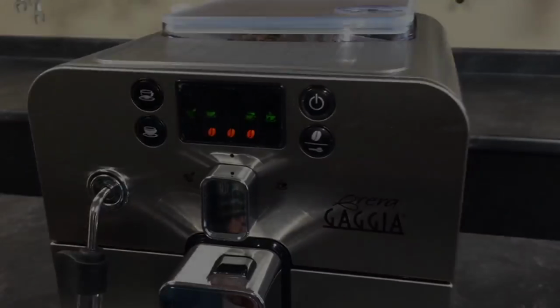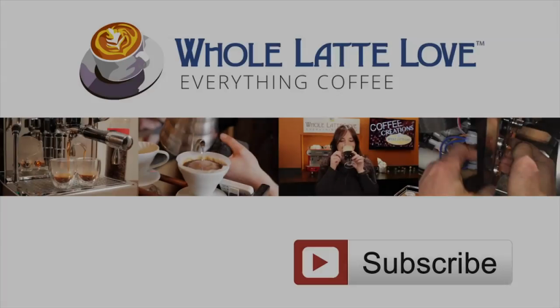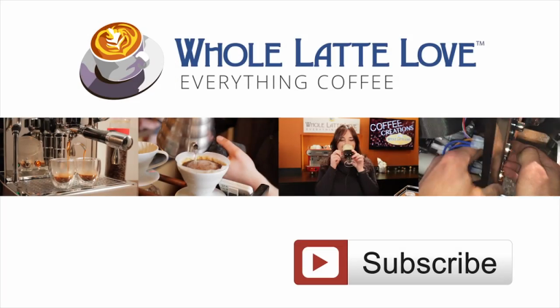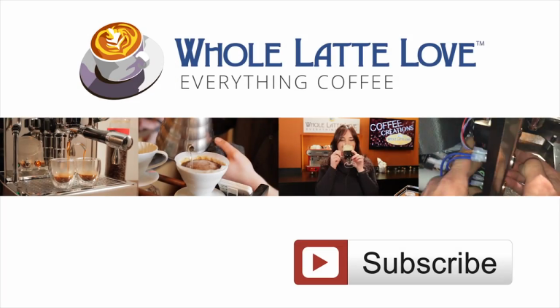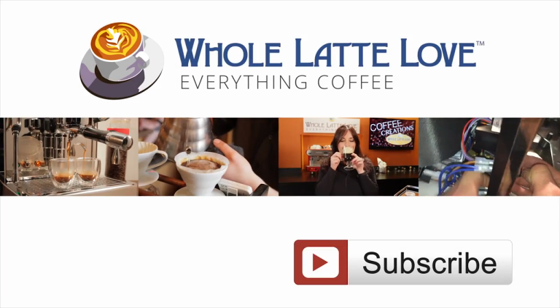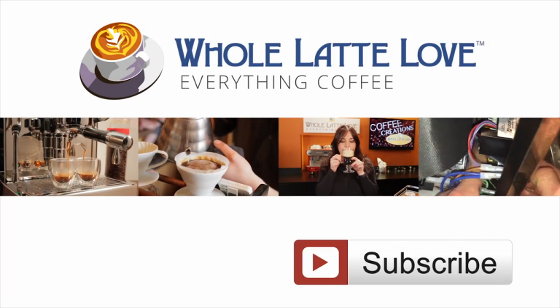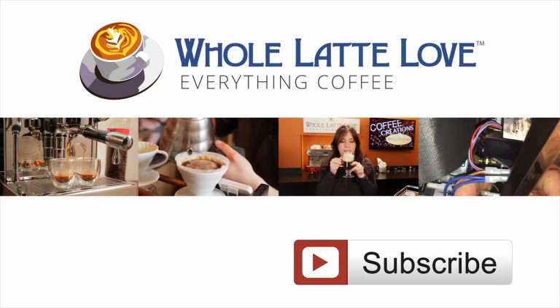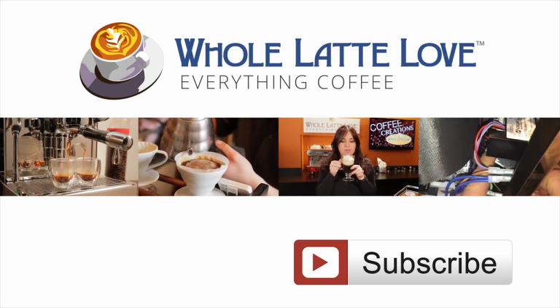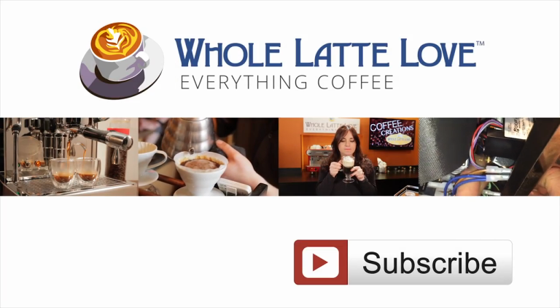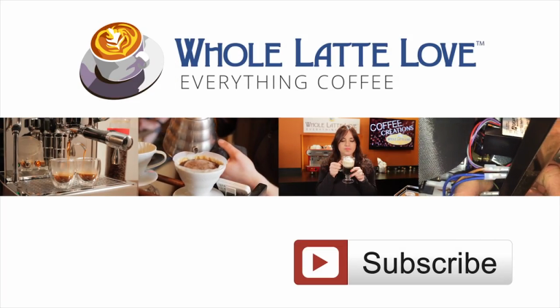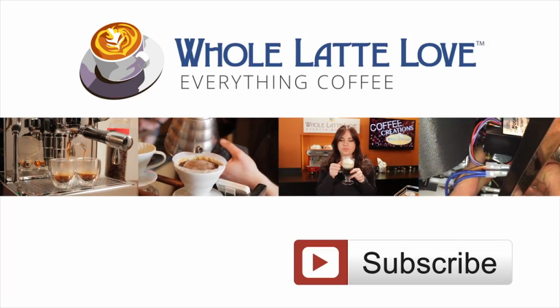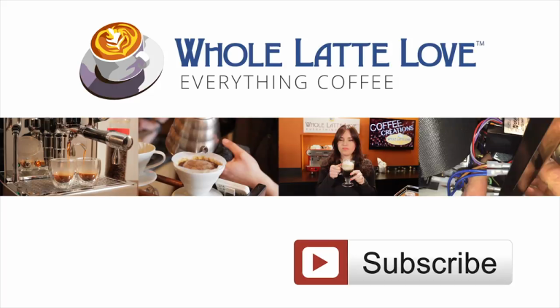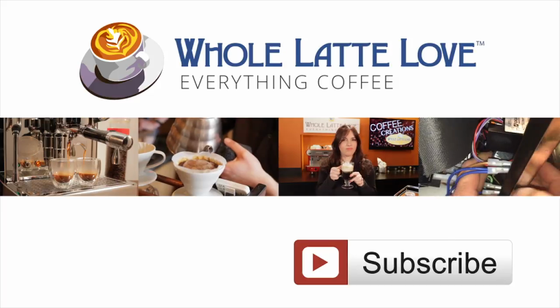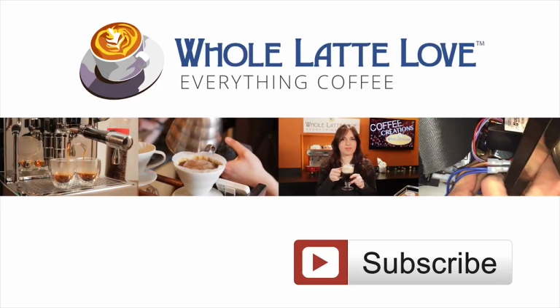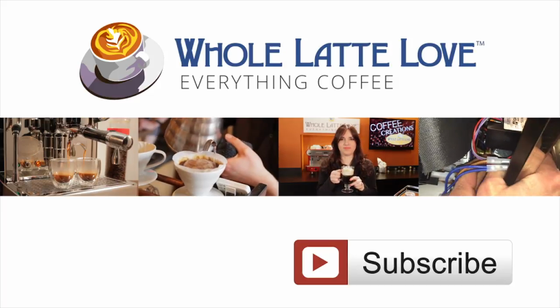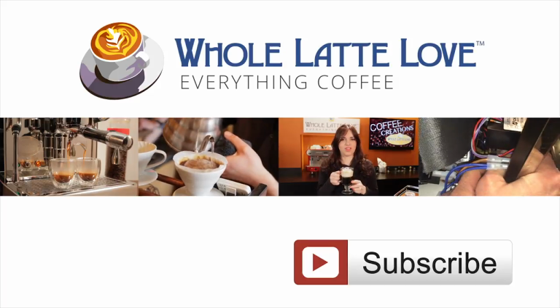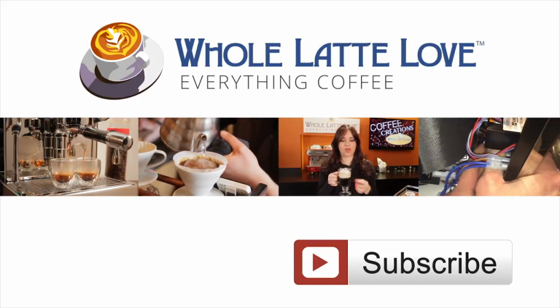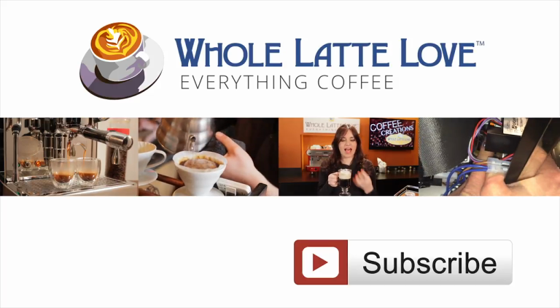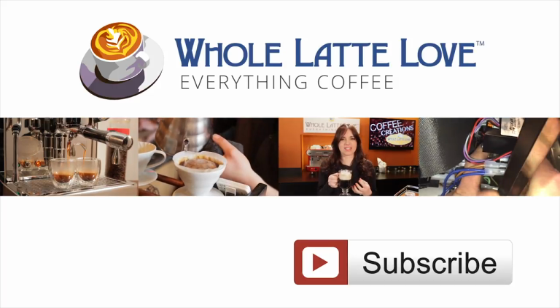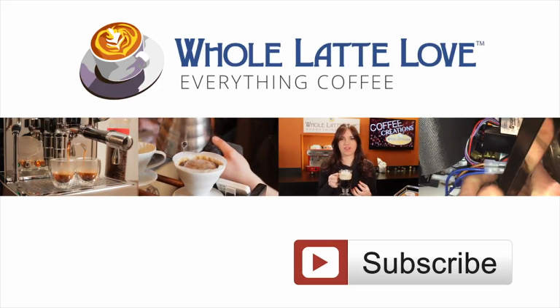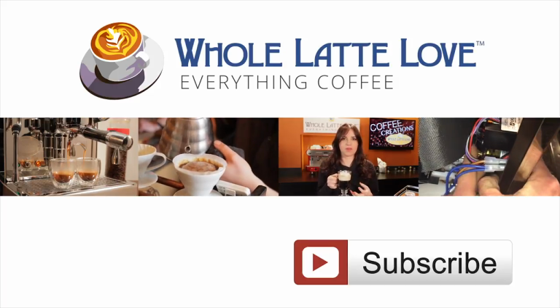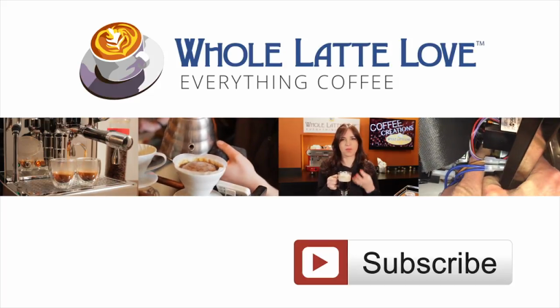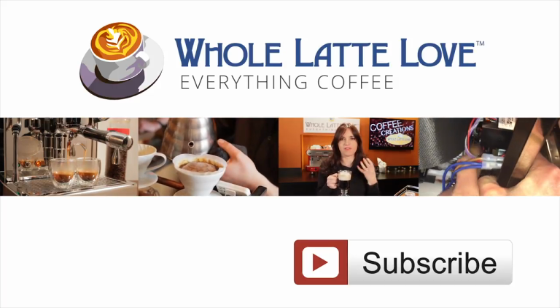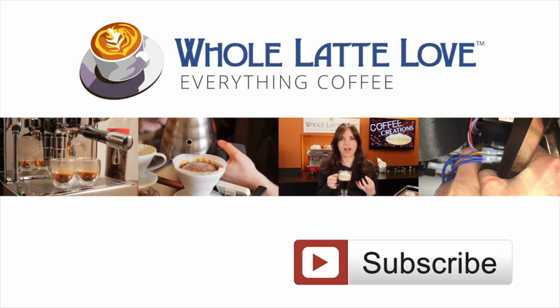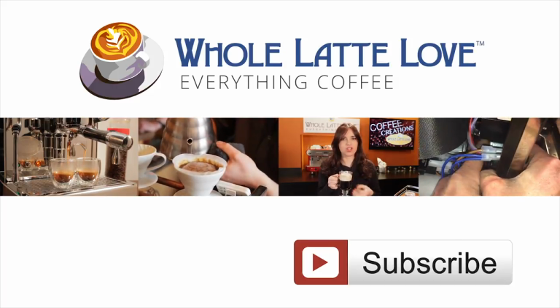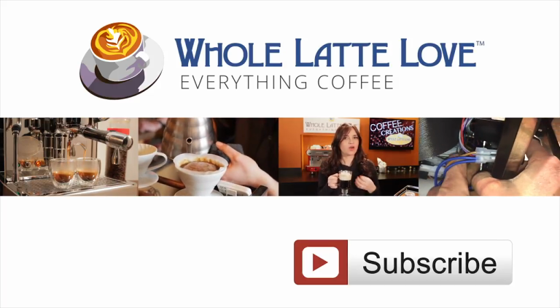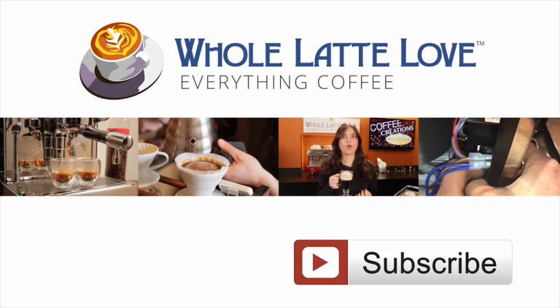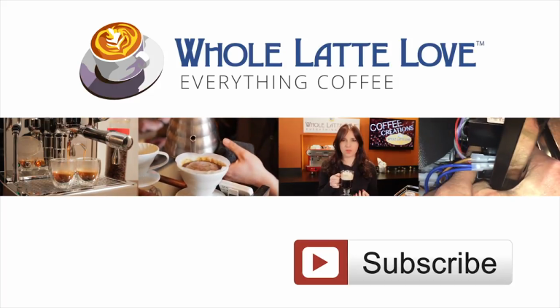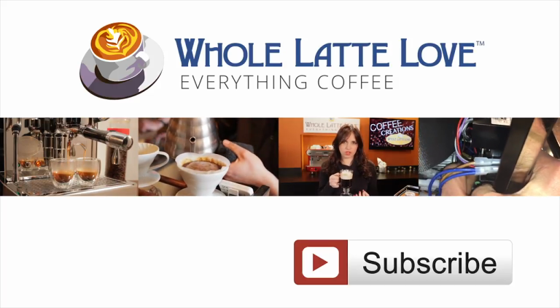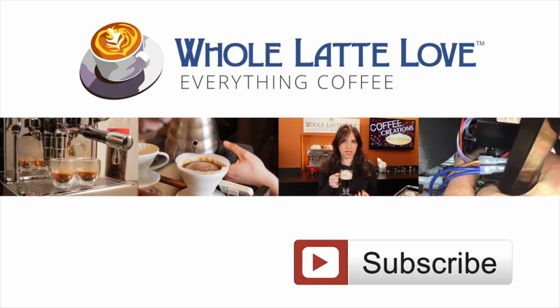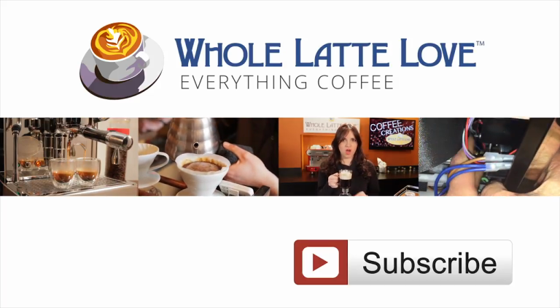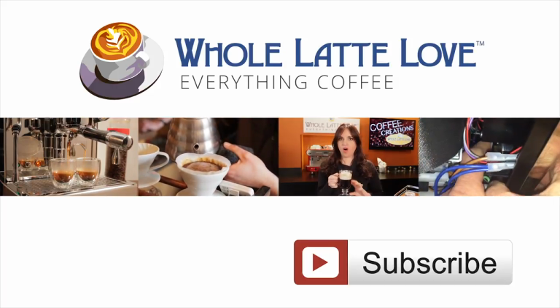Subscribe now for easy free access to more videos on everything coffee, brought to you by wholelatelove.com.